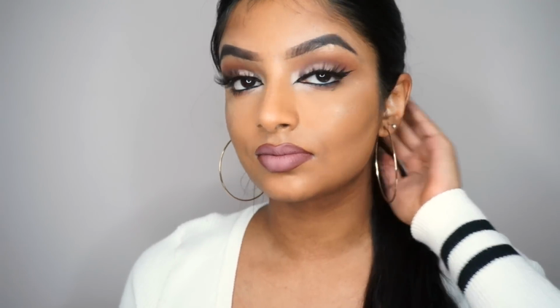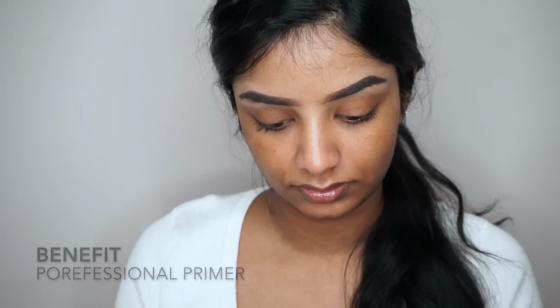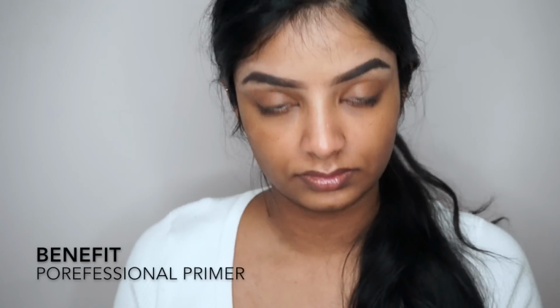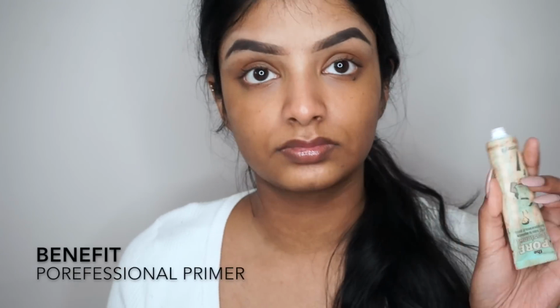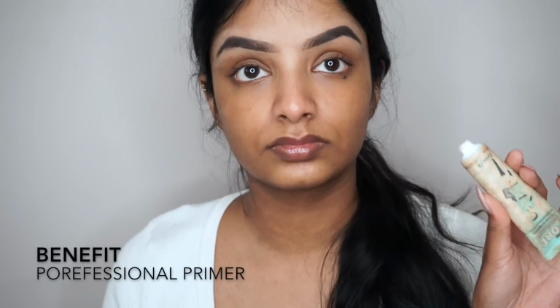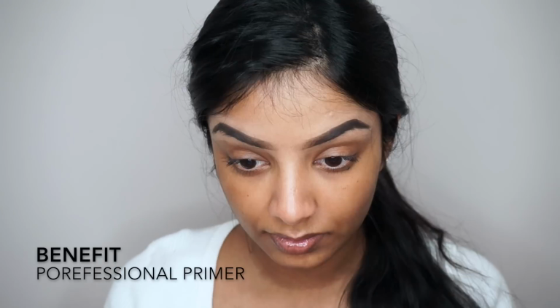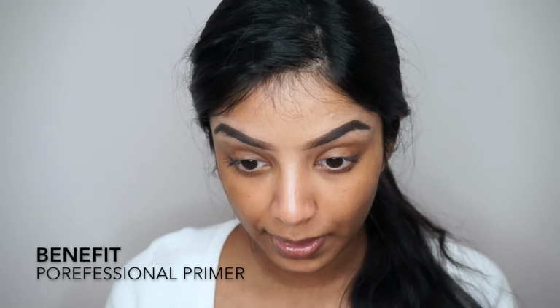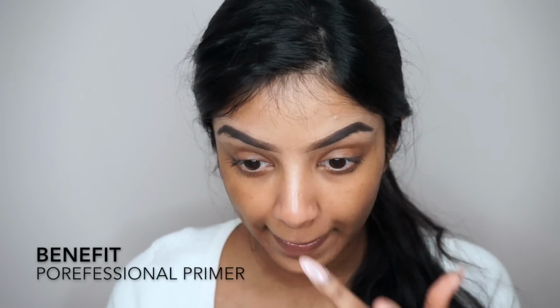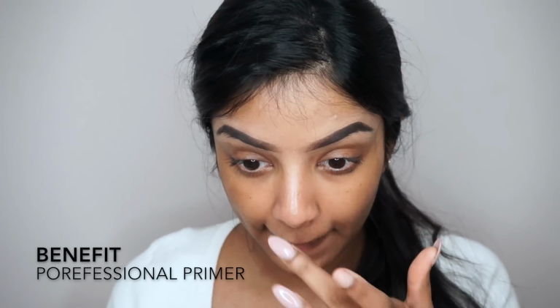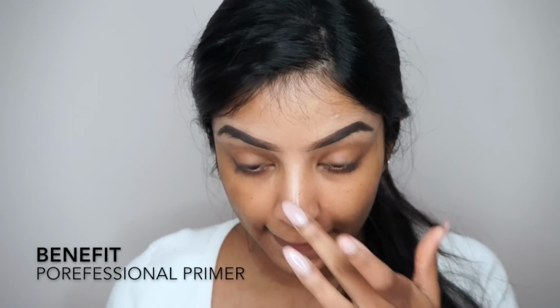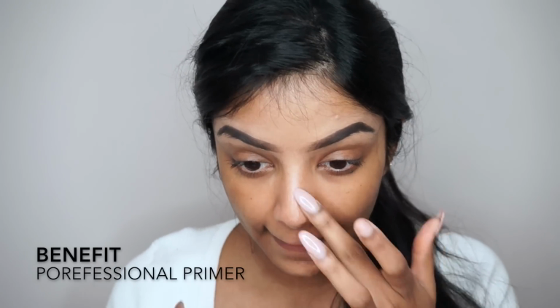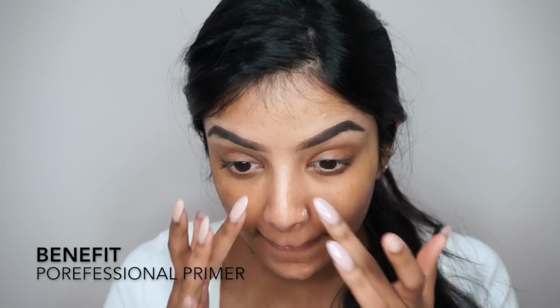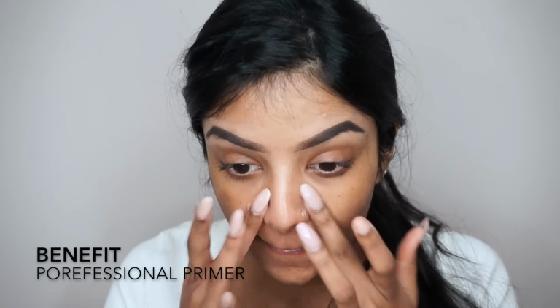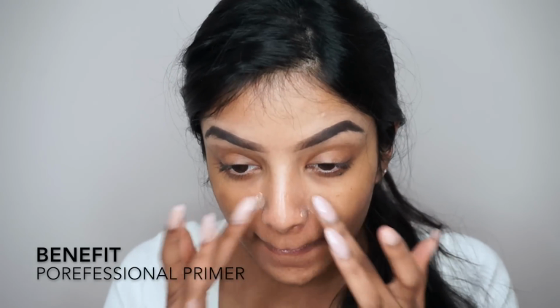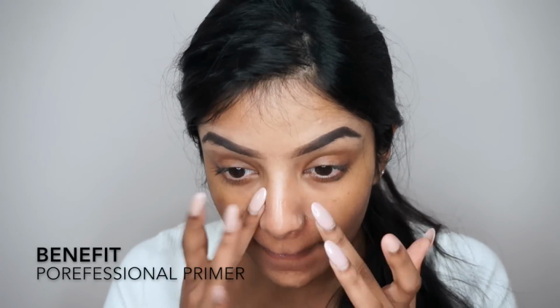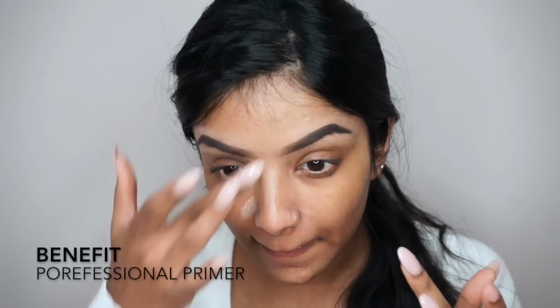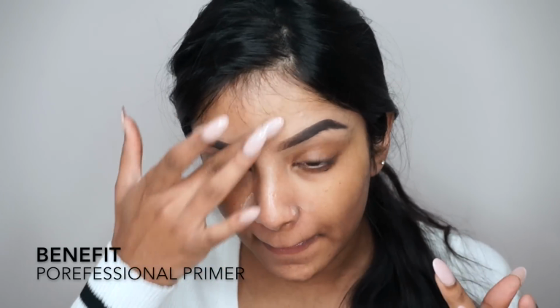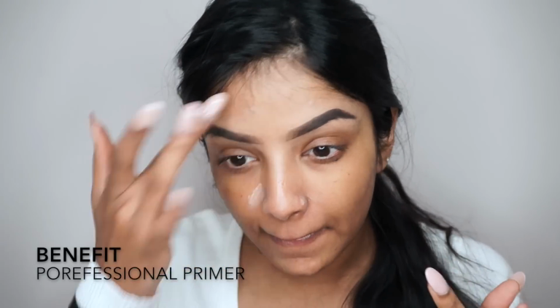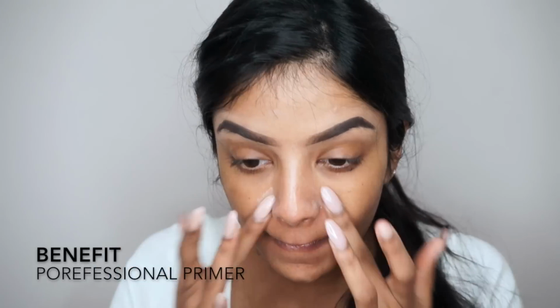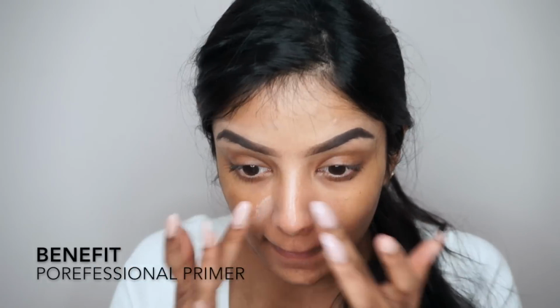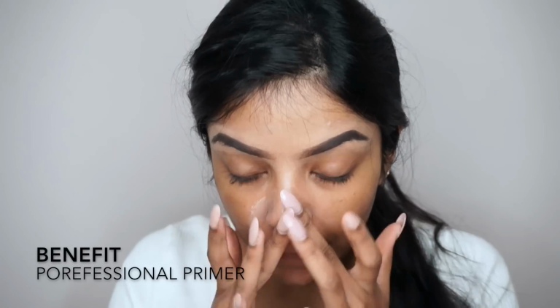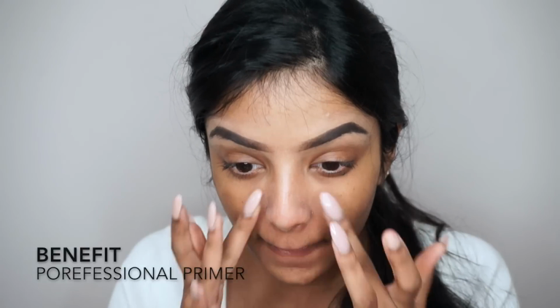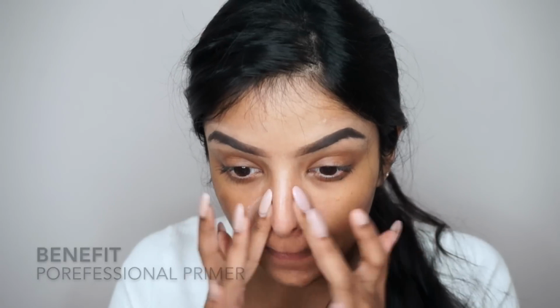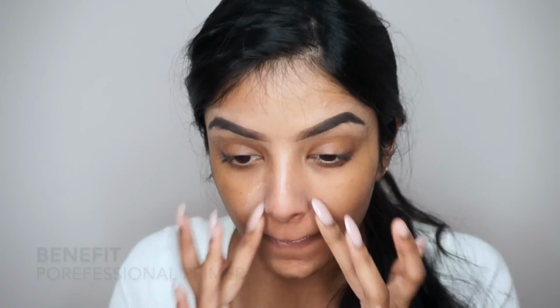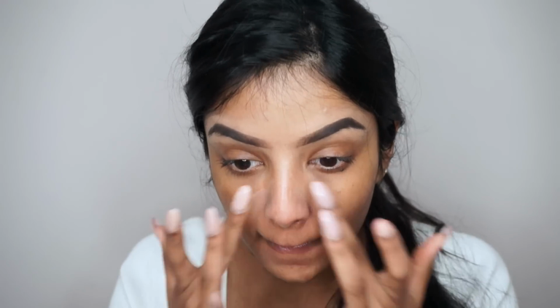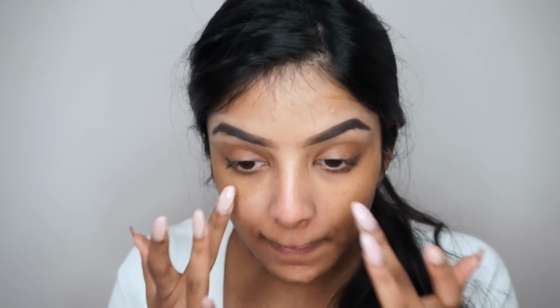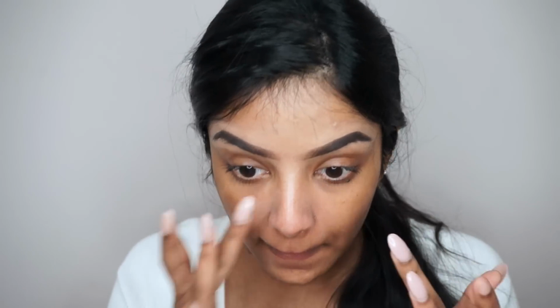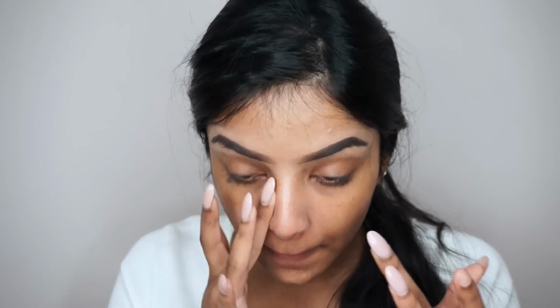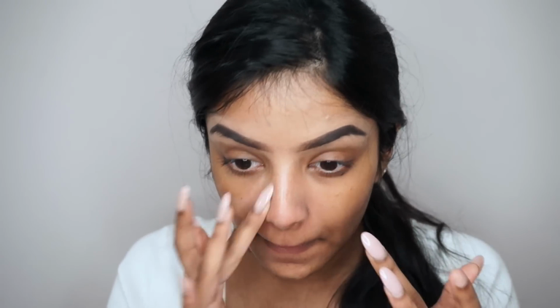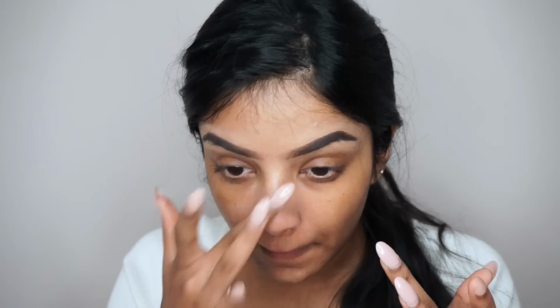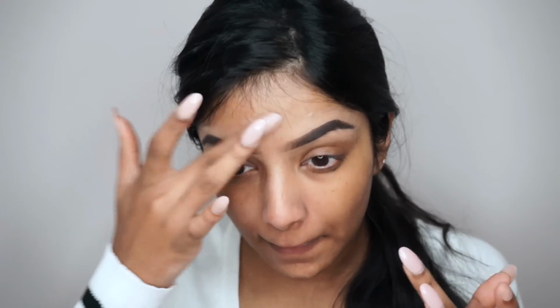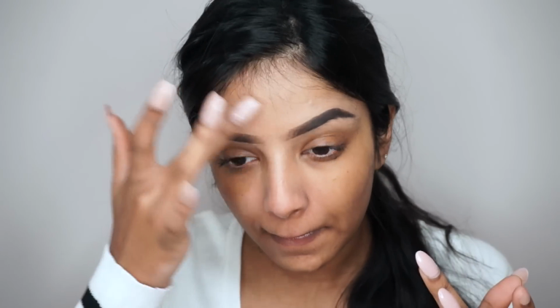To start off this easy everyday glam makeup look, I'm patting the Porefessional Primer by Benefit all over my T-zone.